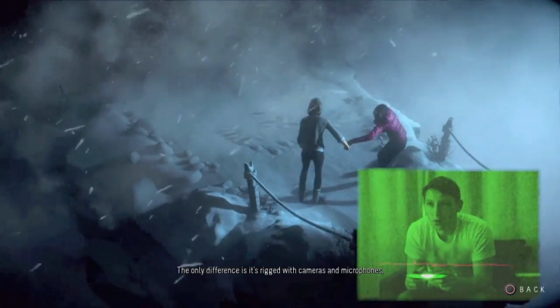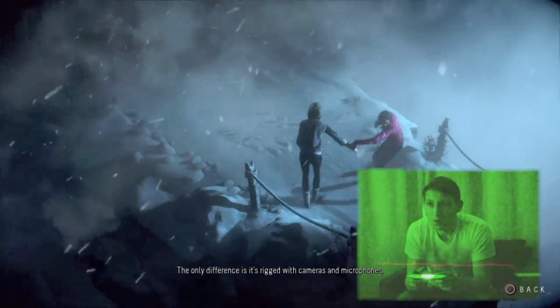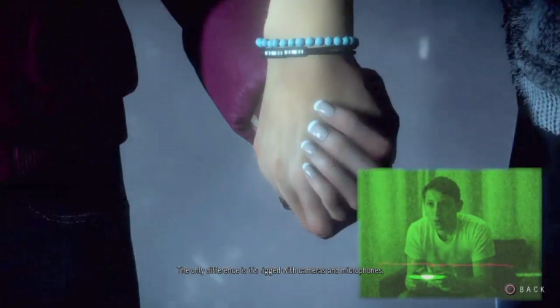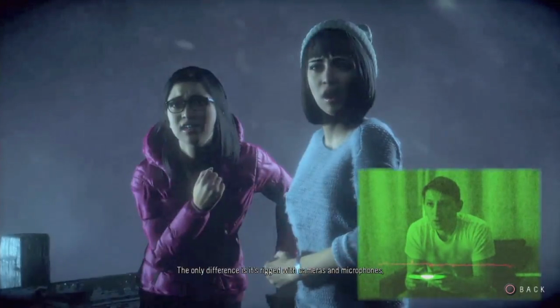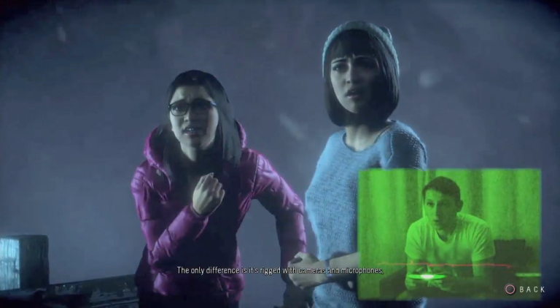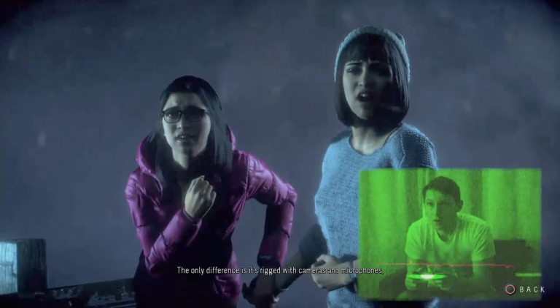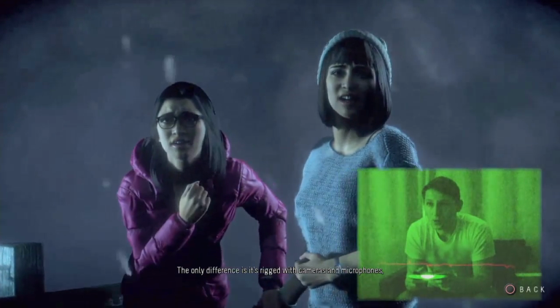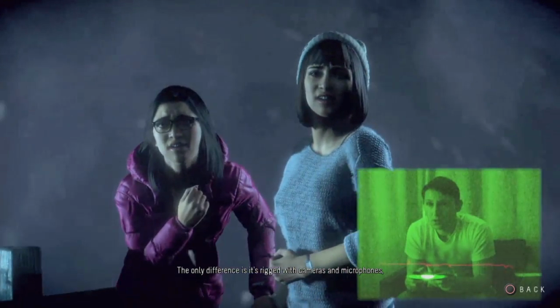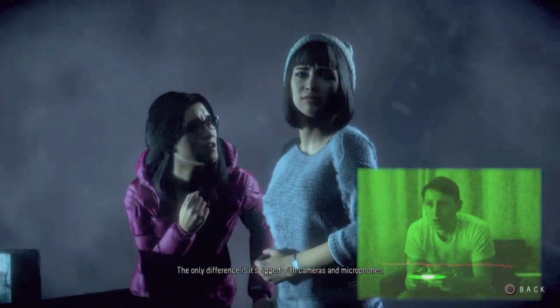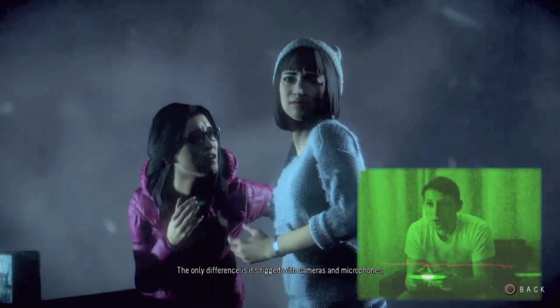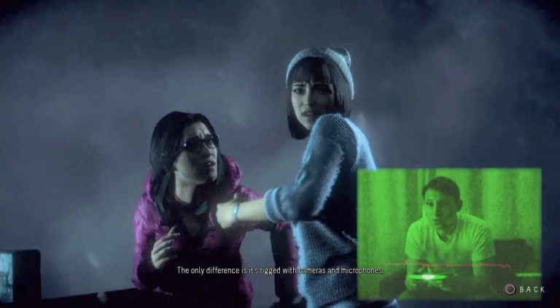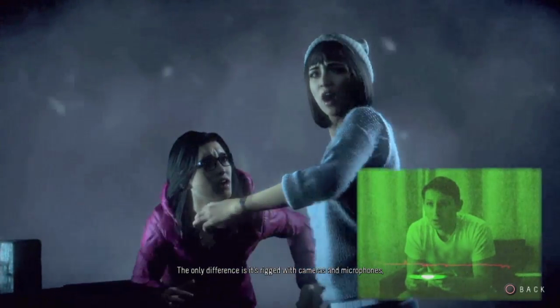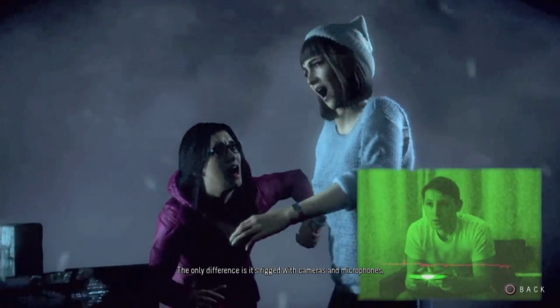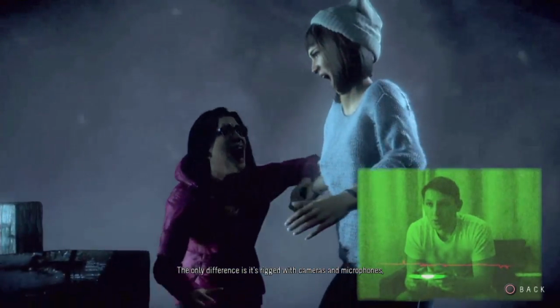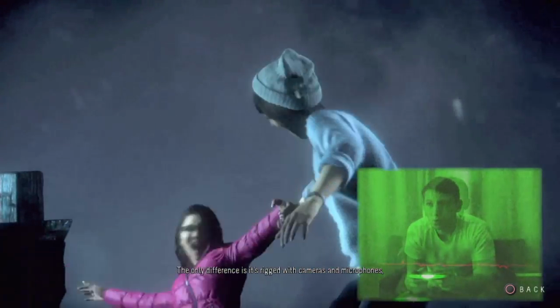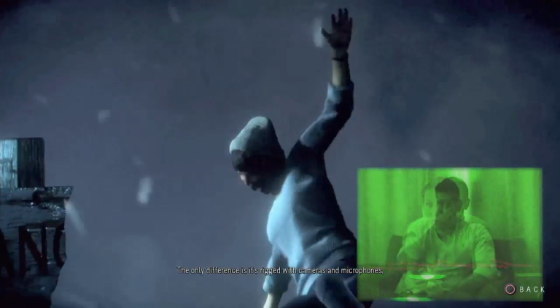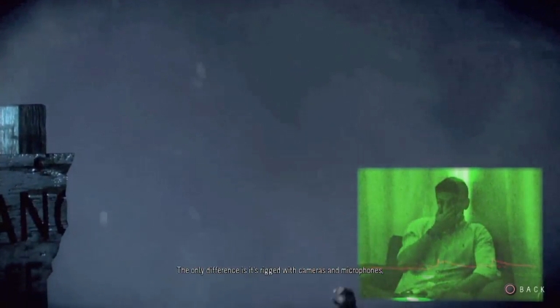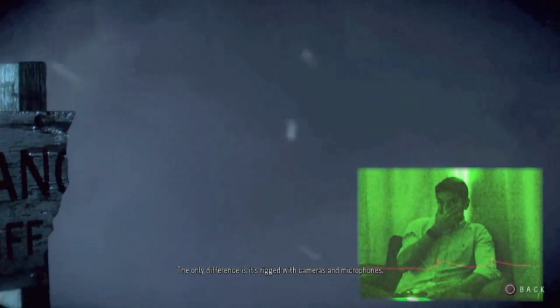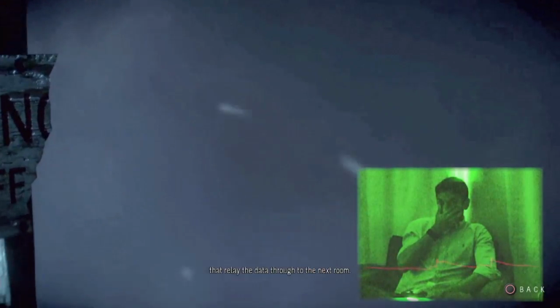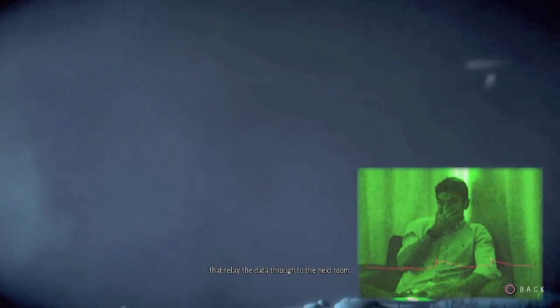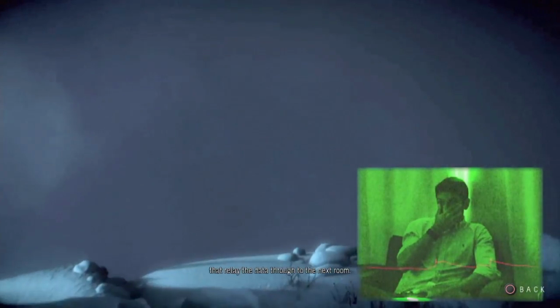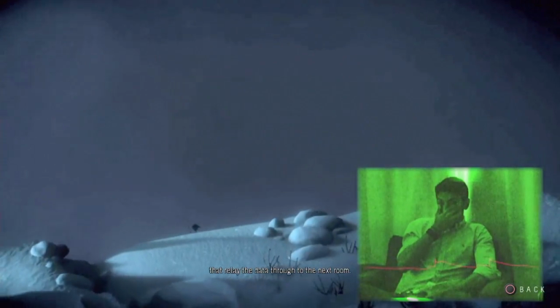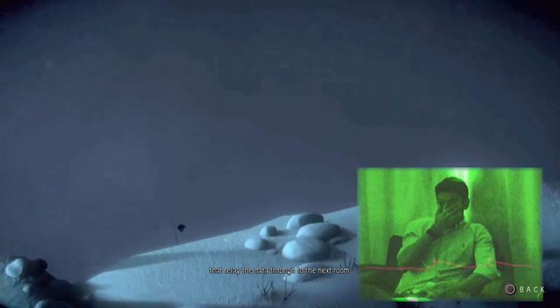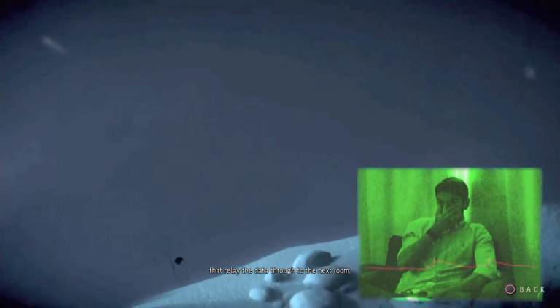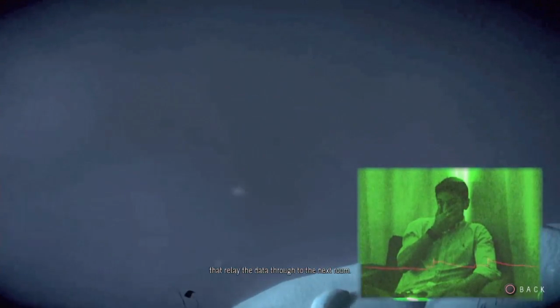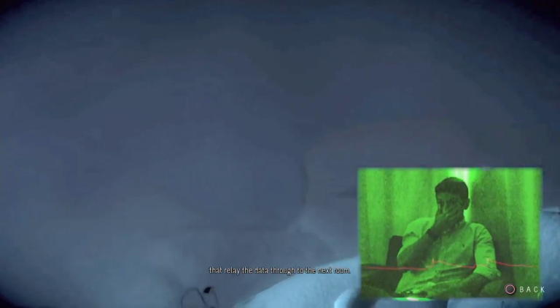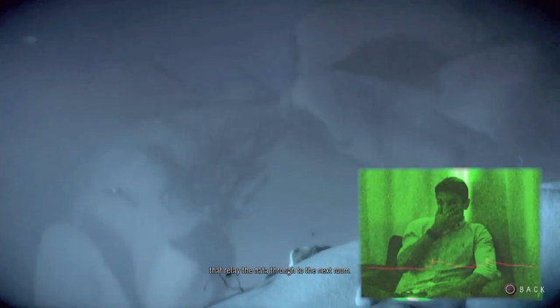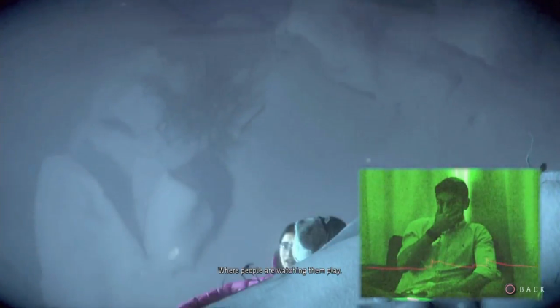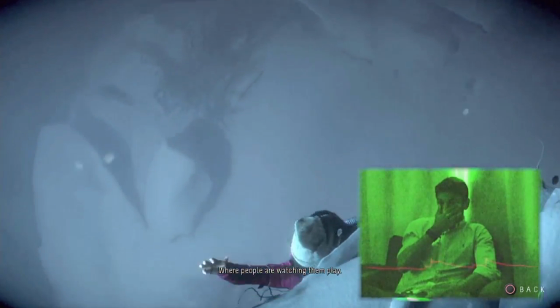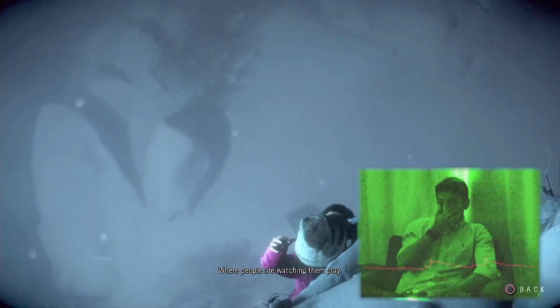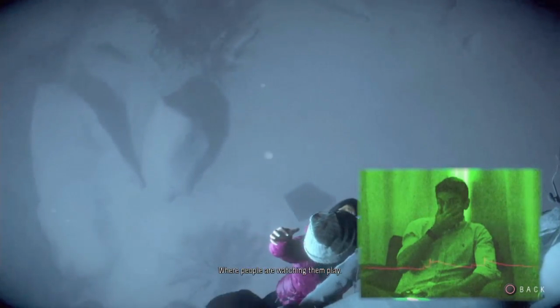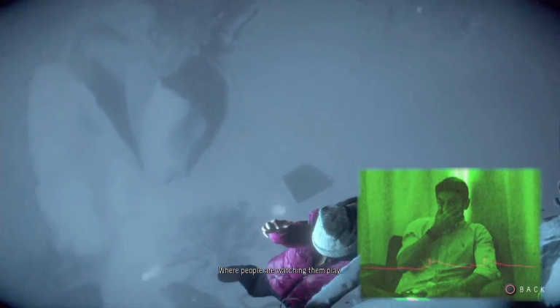The only difference is it's rigged with cameras and microphones that relay the data through to the next room where people are watching them play.